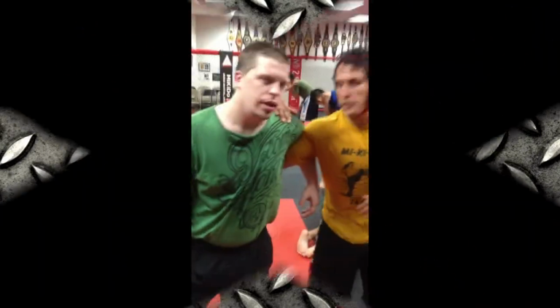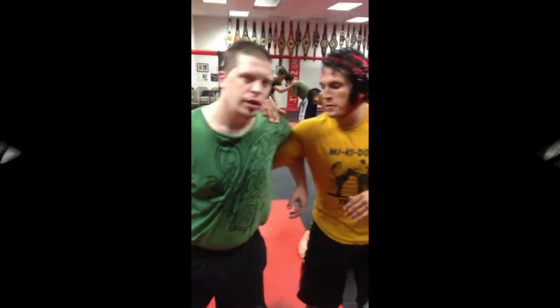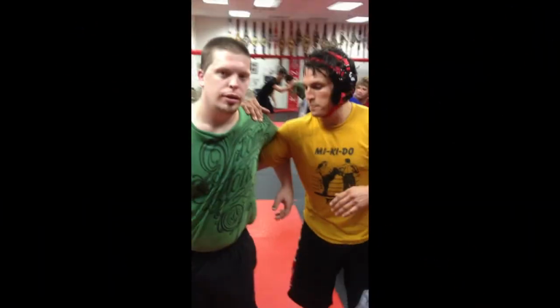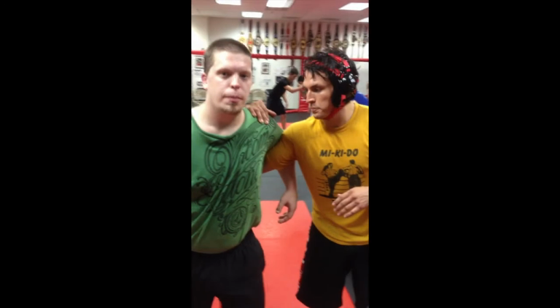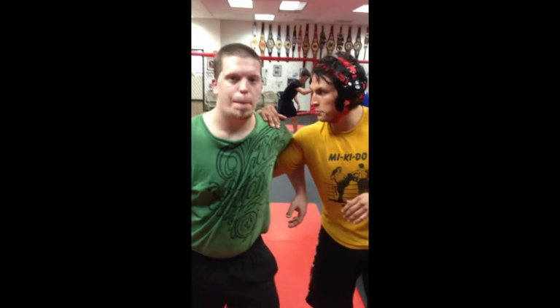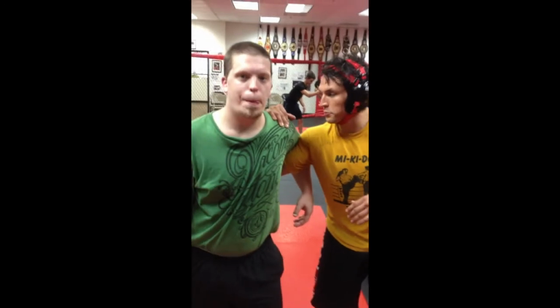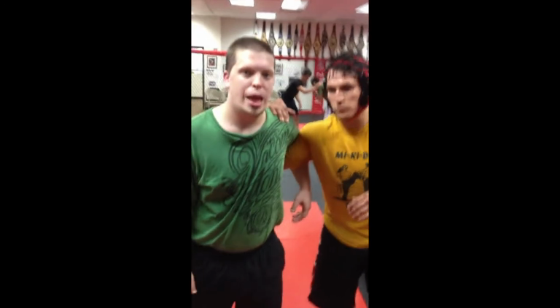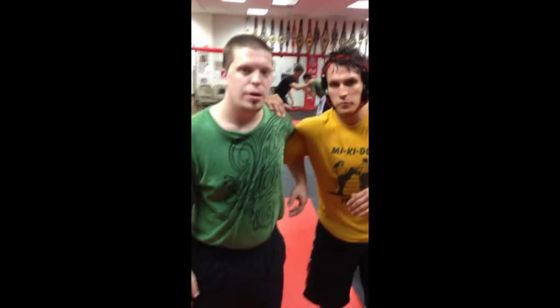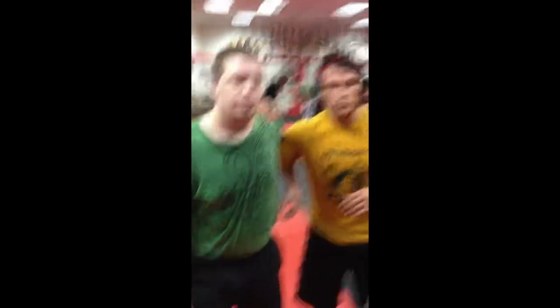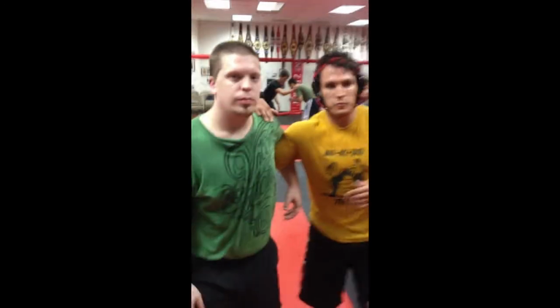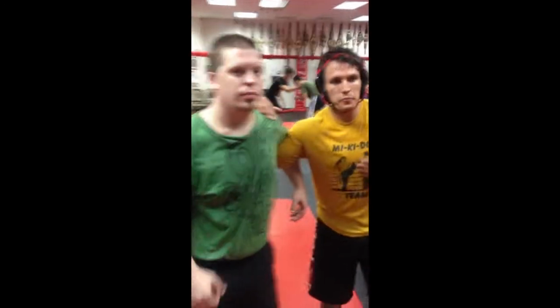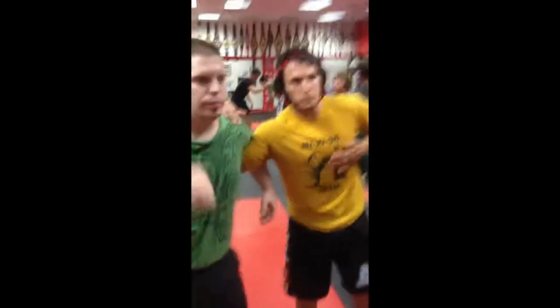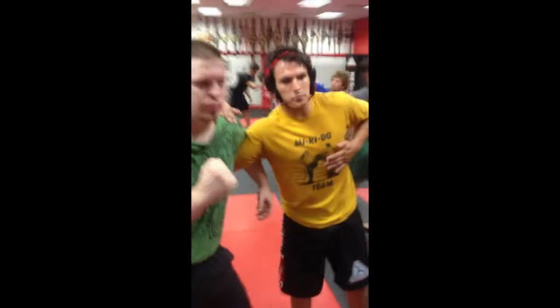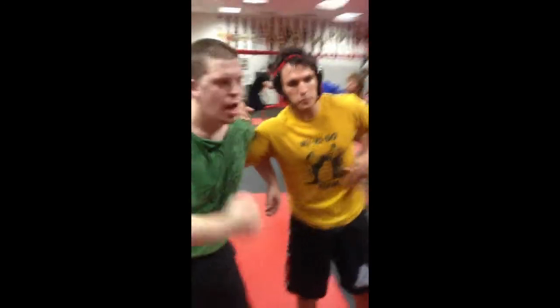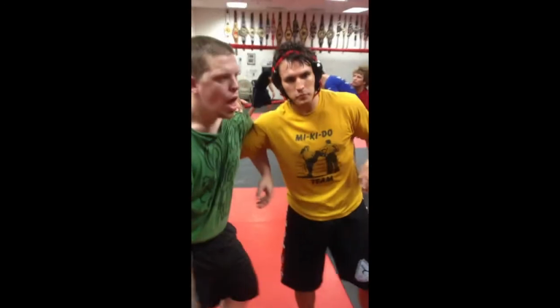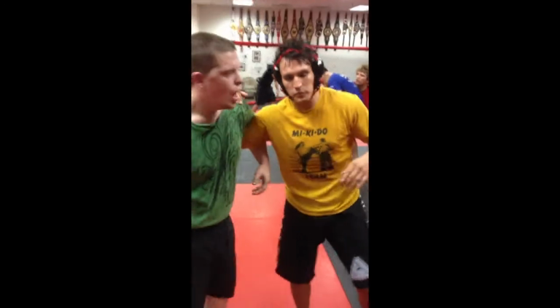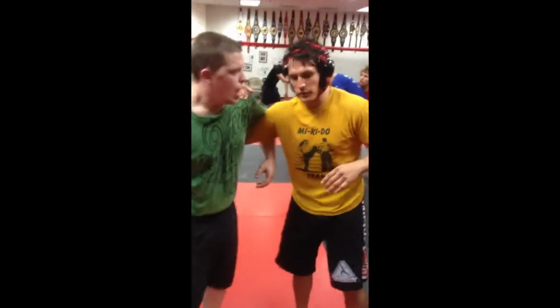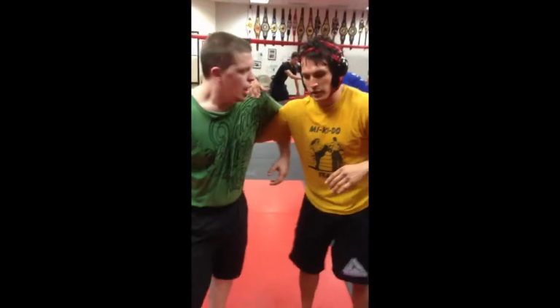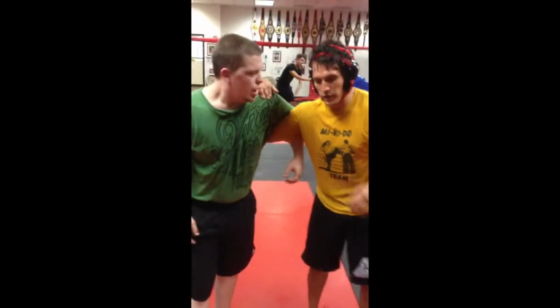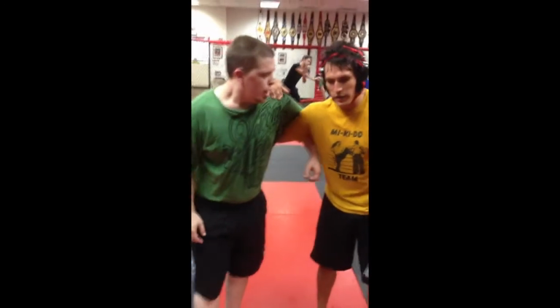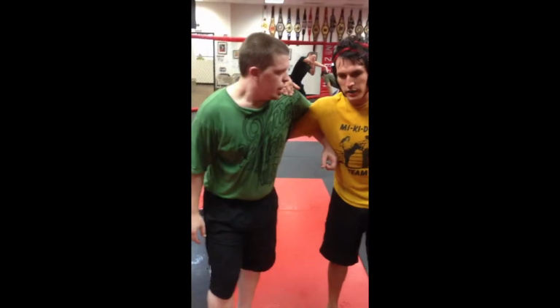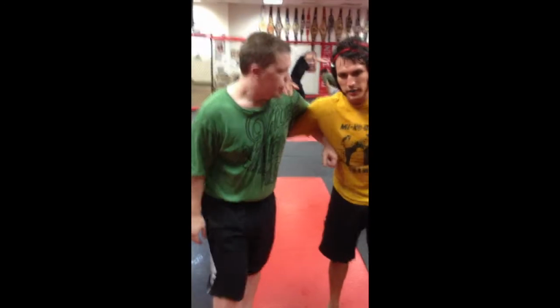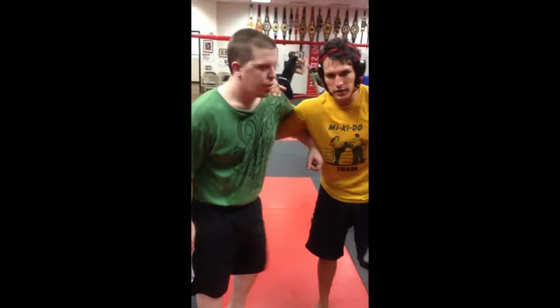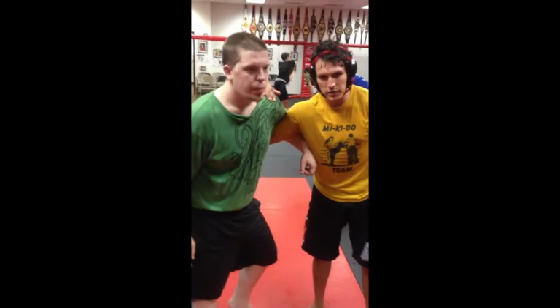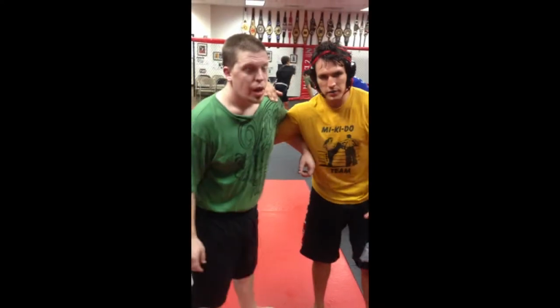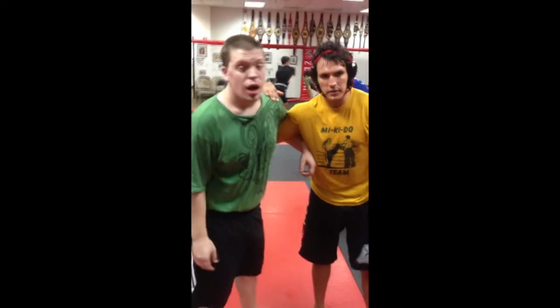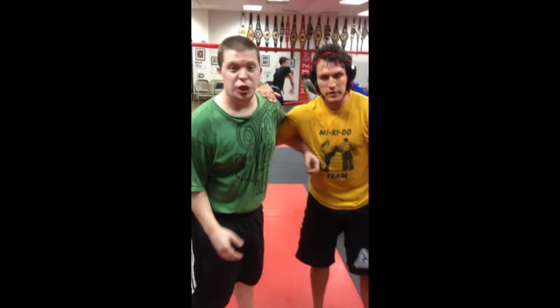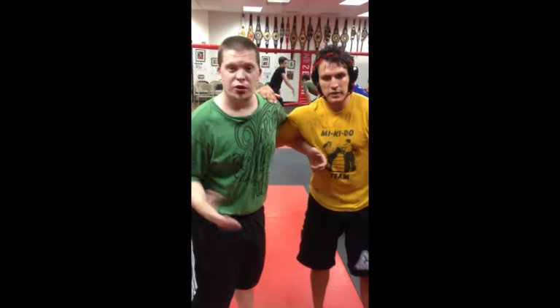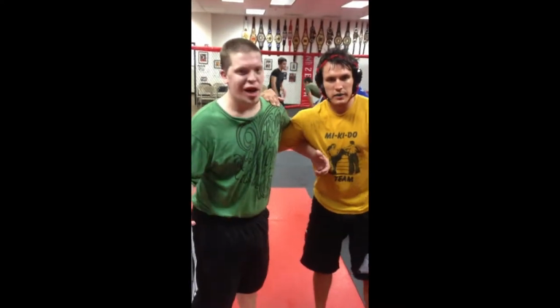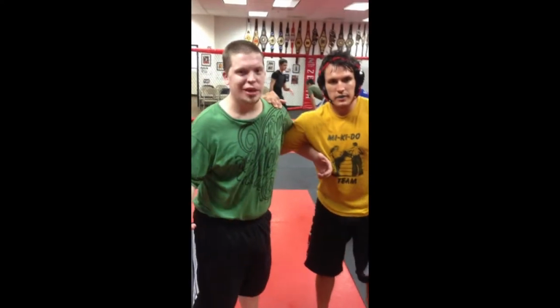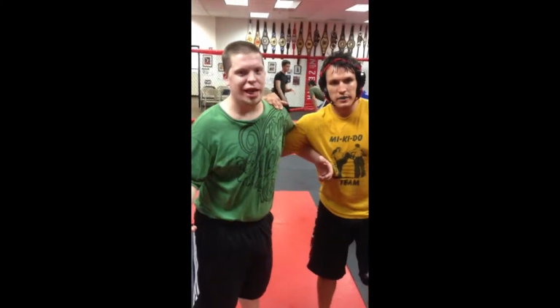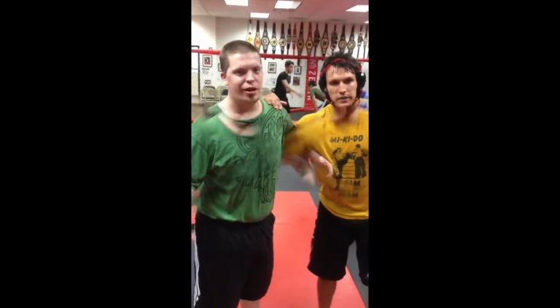This is our wrestling instructor Keith. He's going to show us the move — just a fireman's carry.